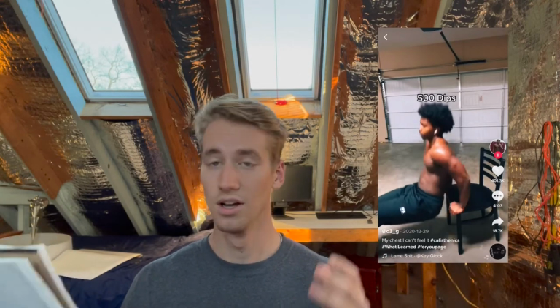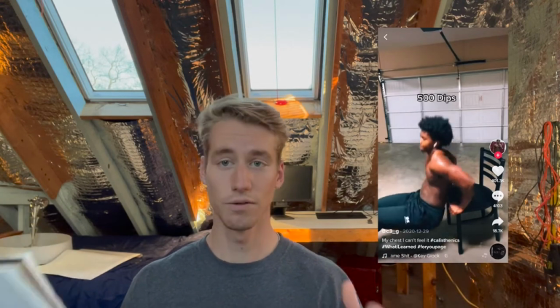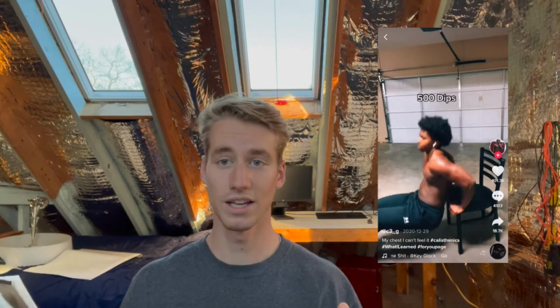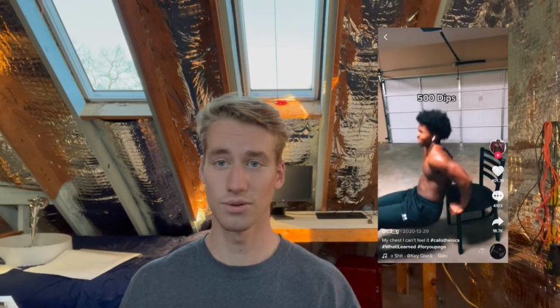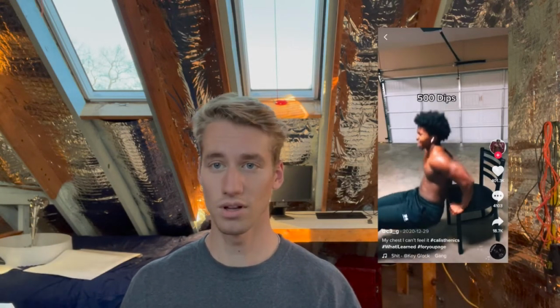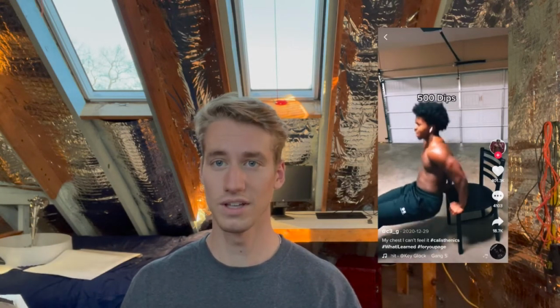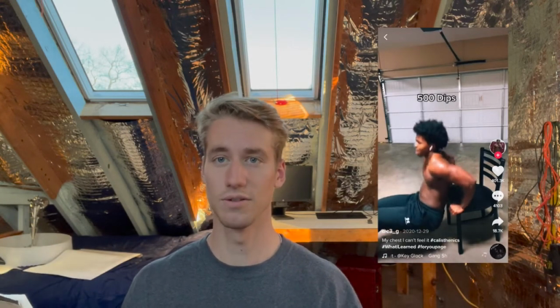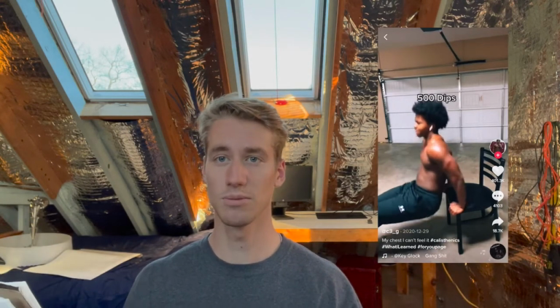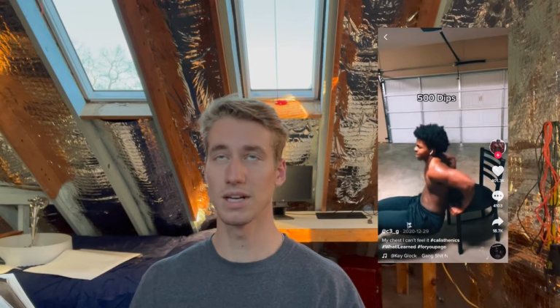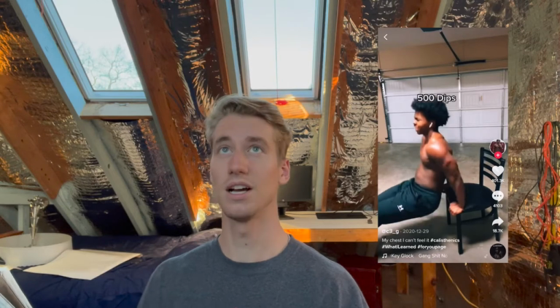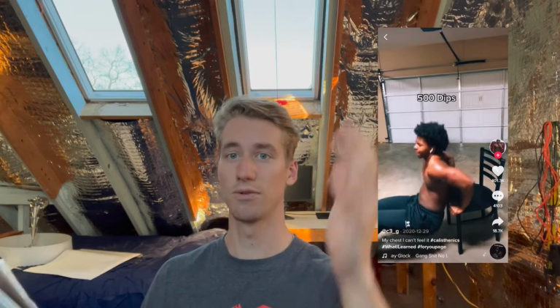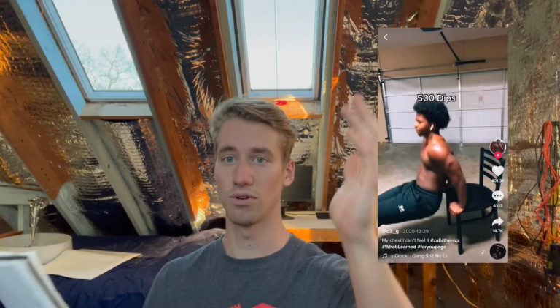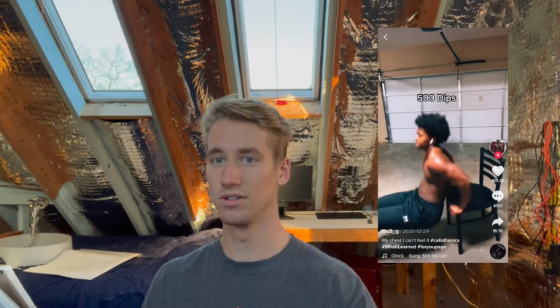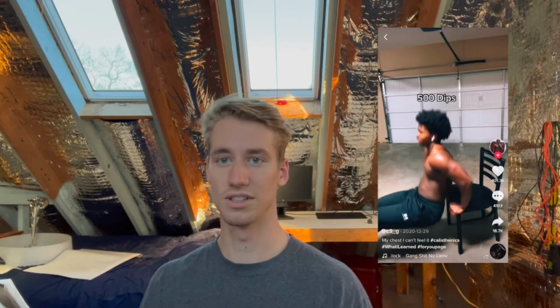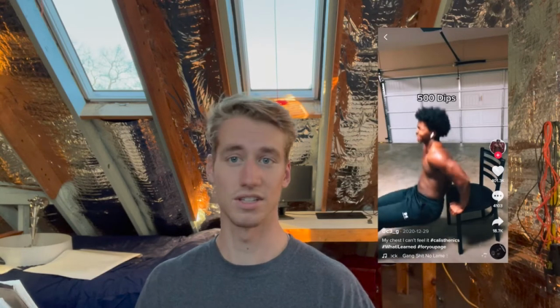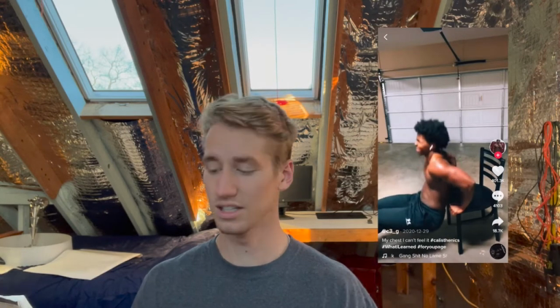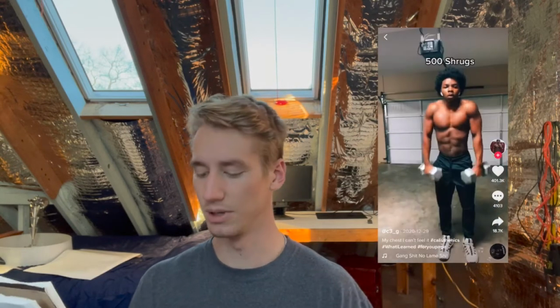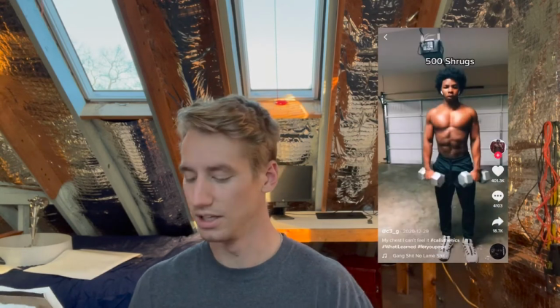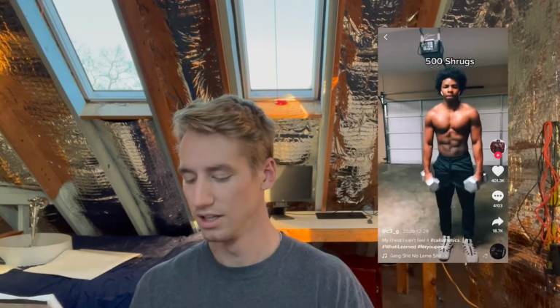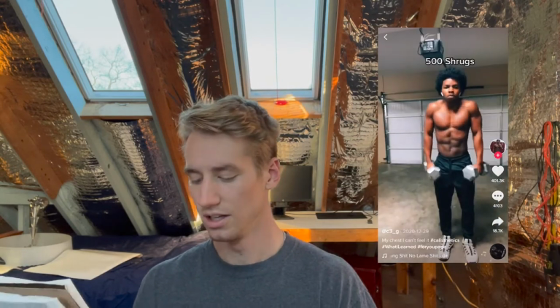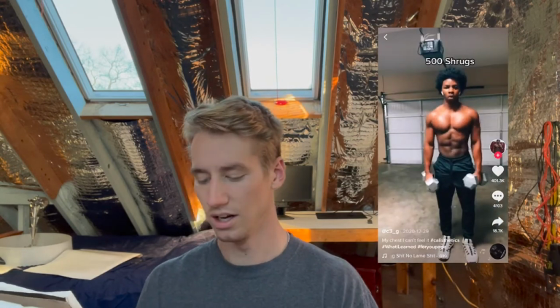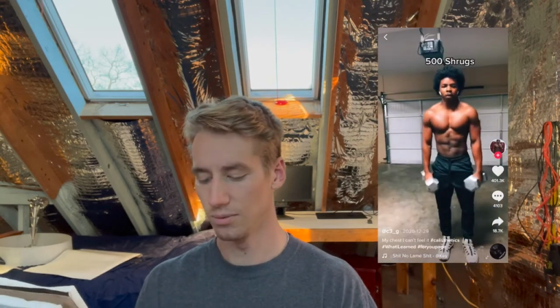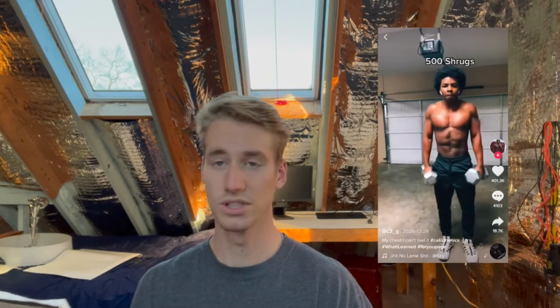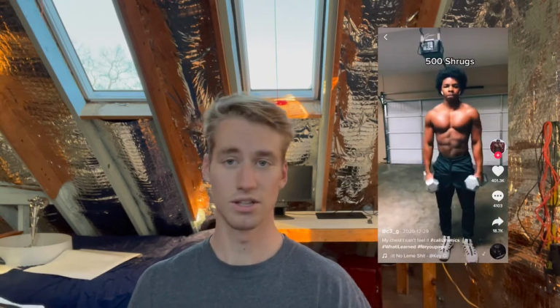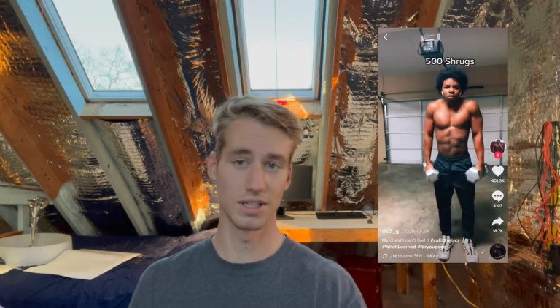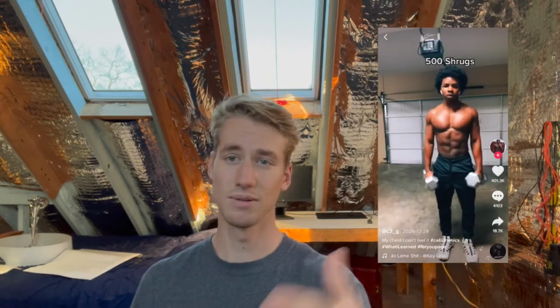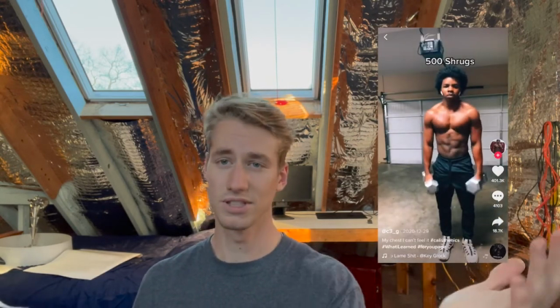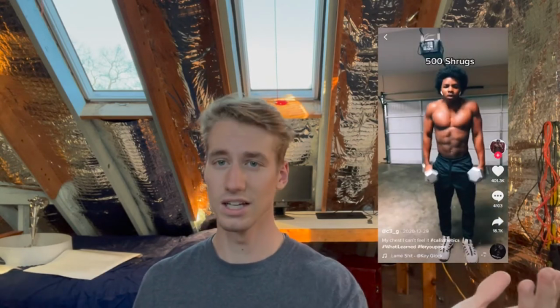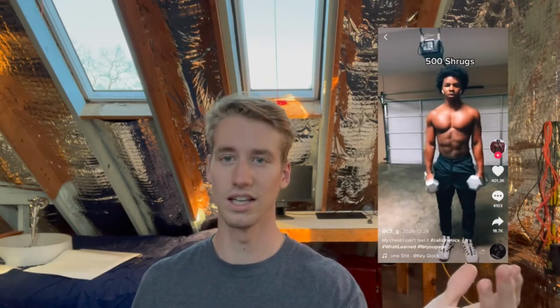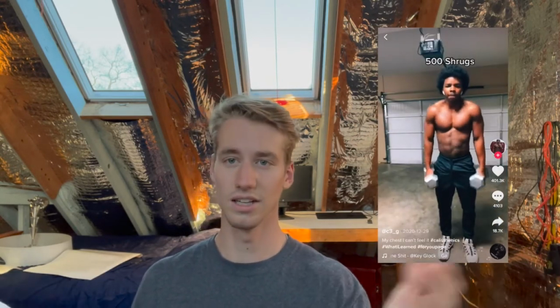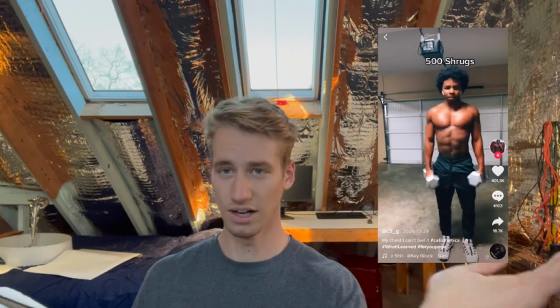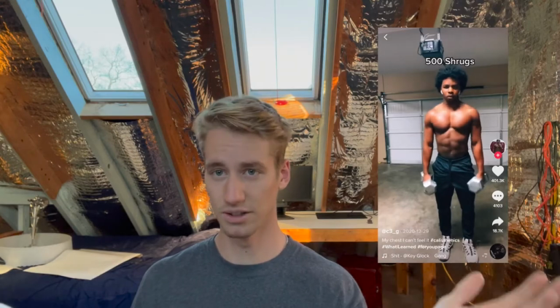Hopefully I can get through all of it in a reasonable amount of time before the sun sets, but we'll see. So I'm going to time every set and let you know how it goes.